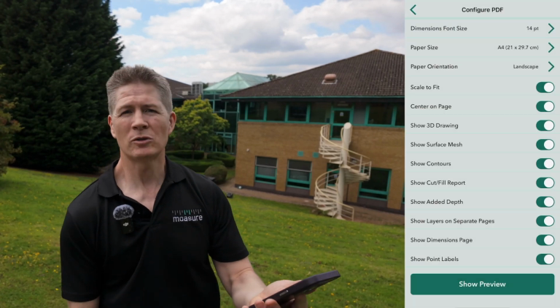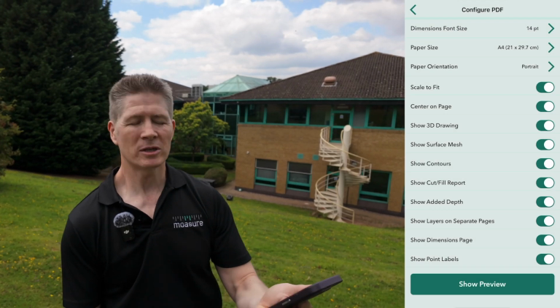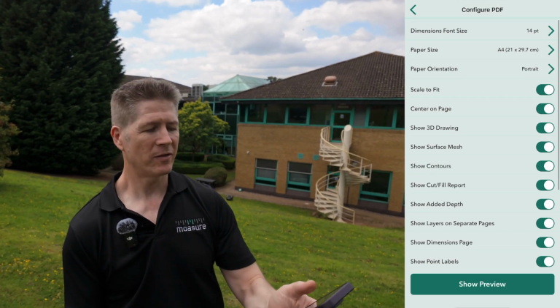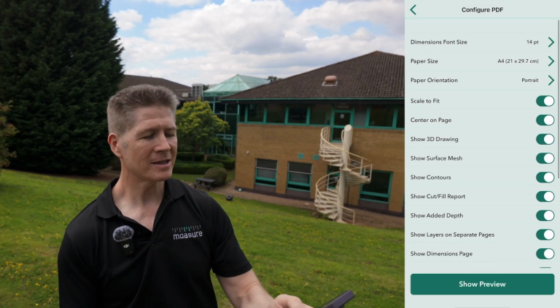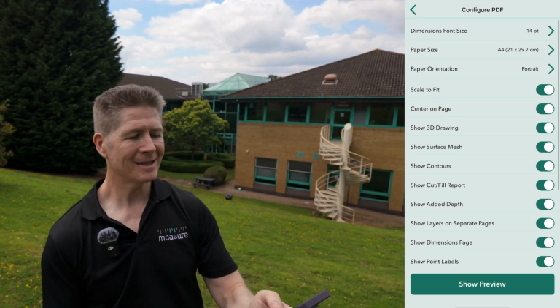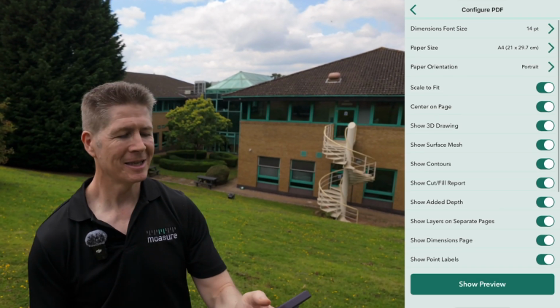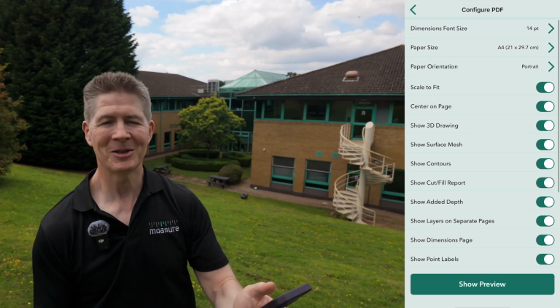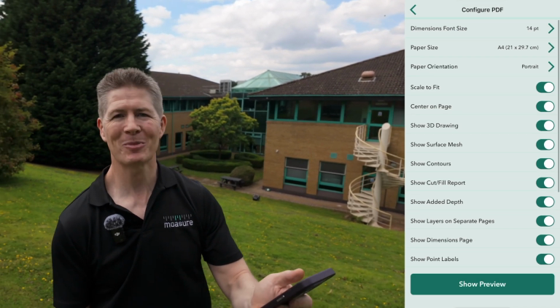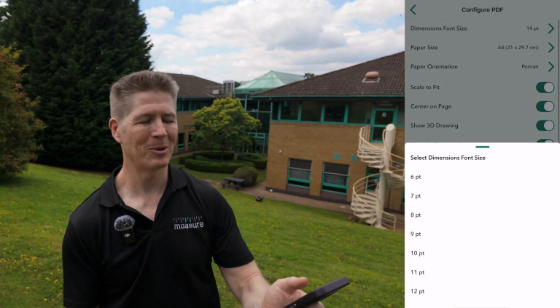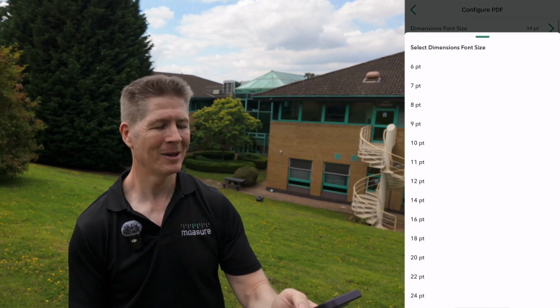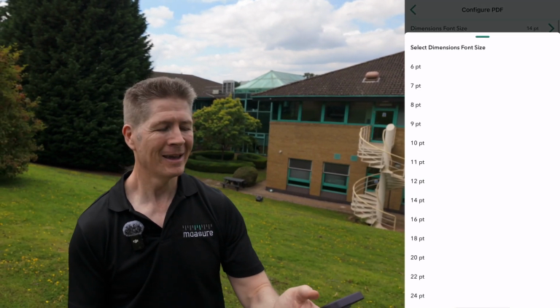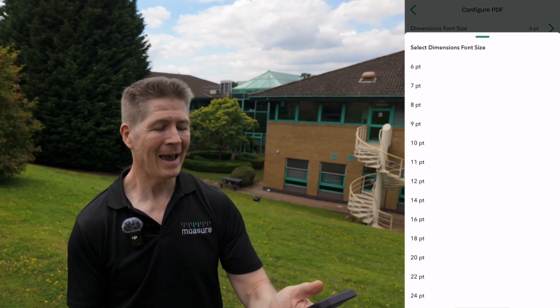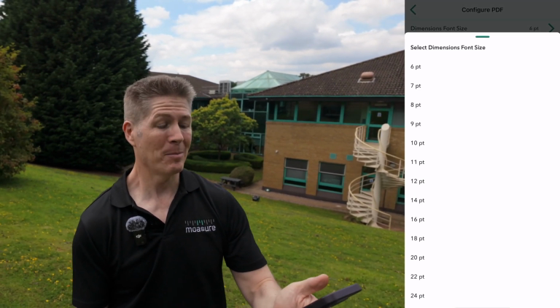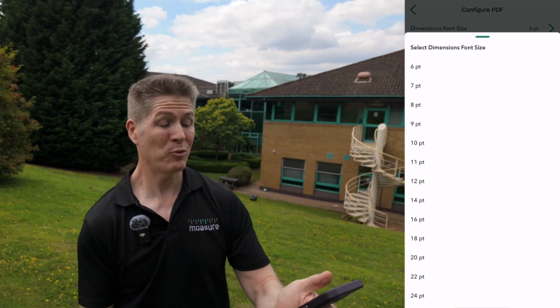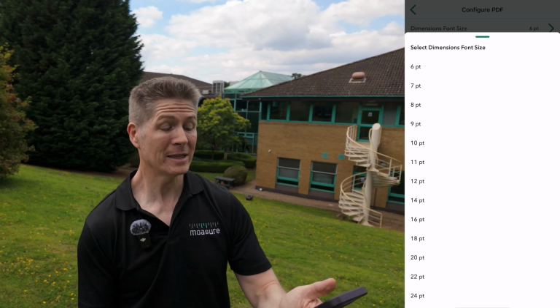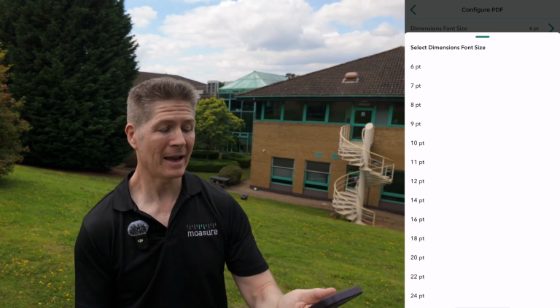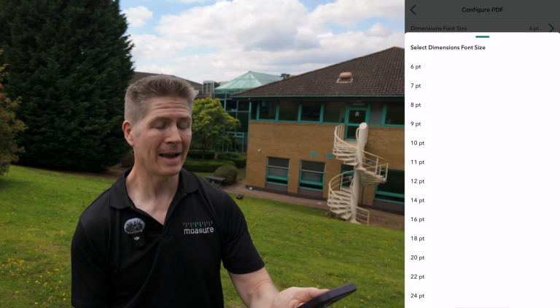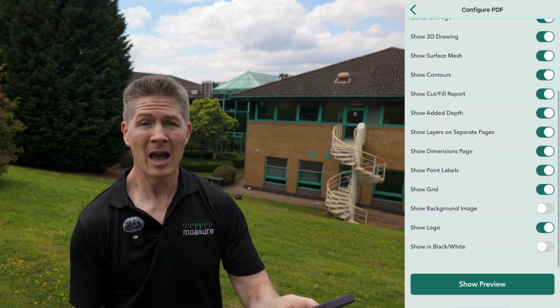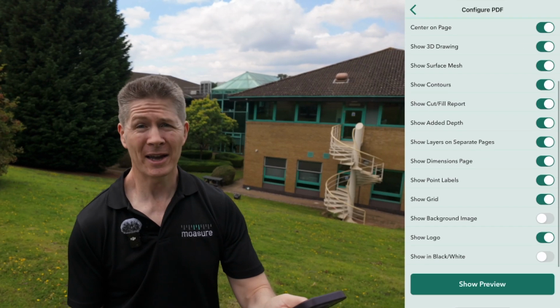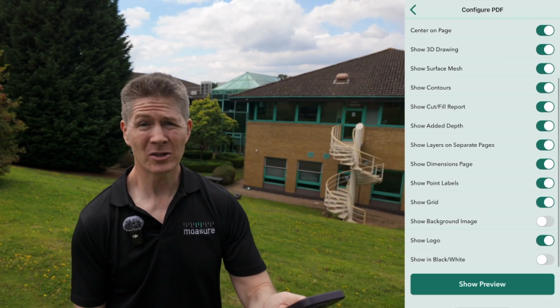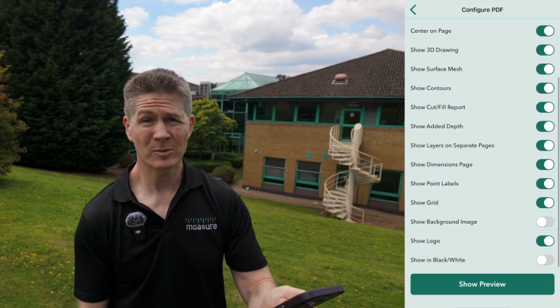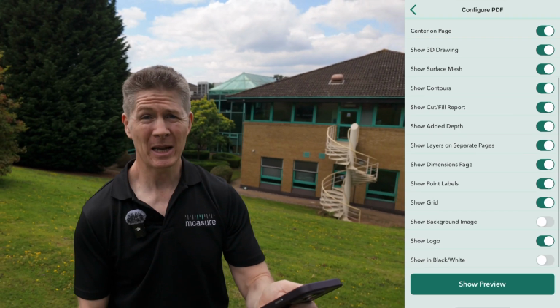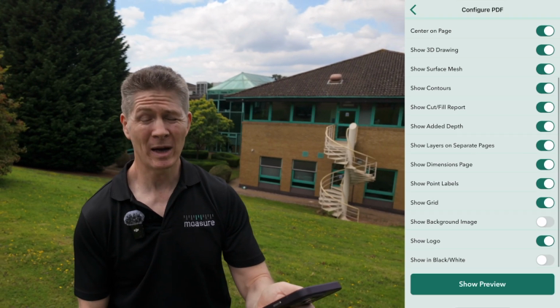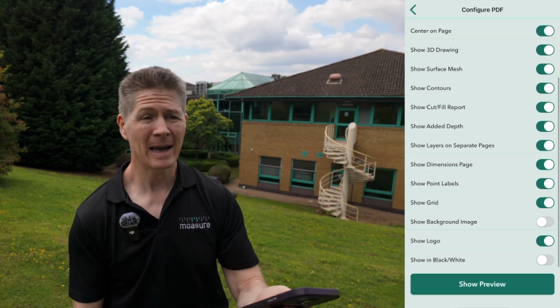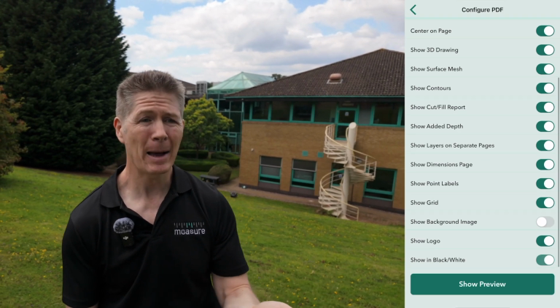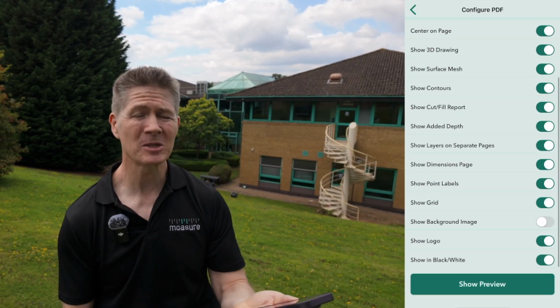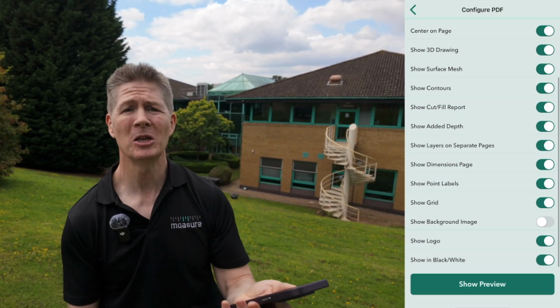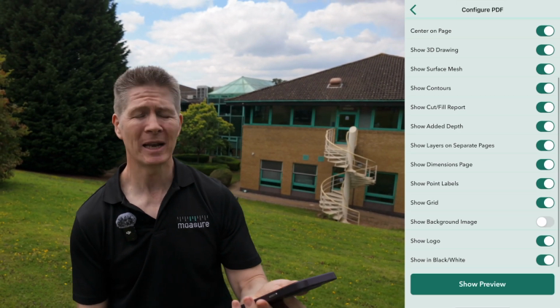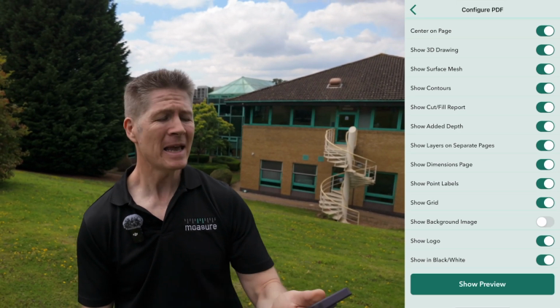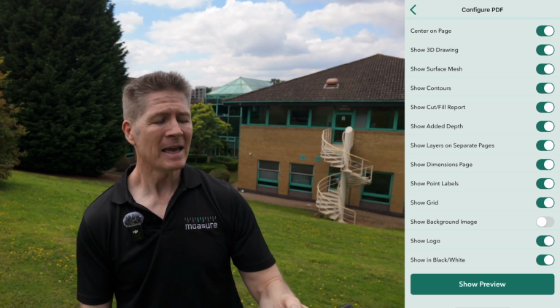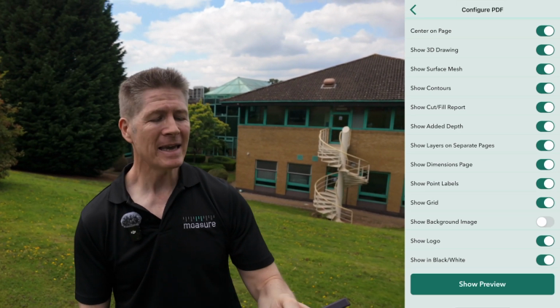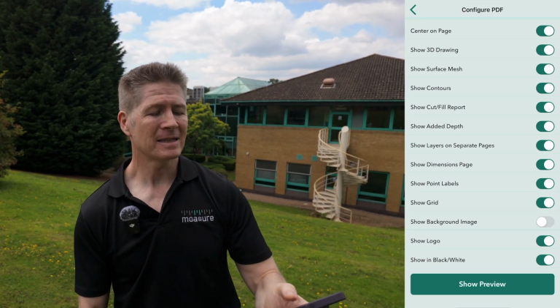Want to adjust the font size? Not a problem. Print in high contrast black and white? Absolutely yes.